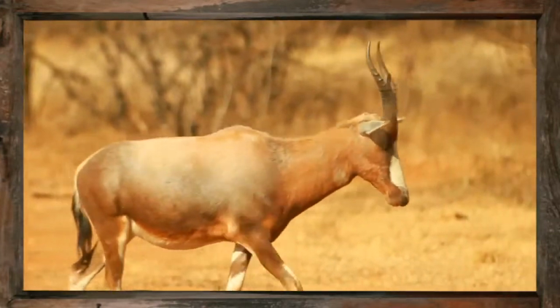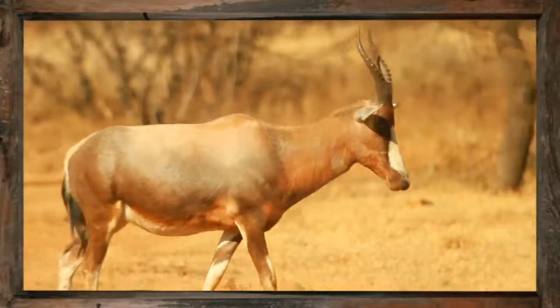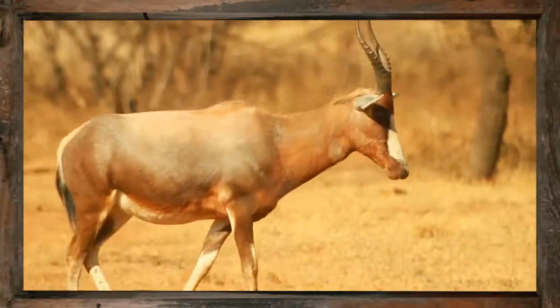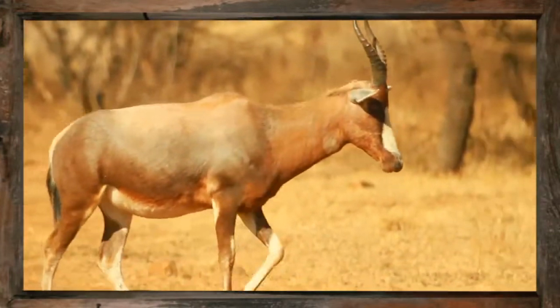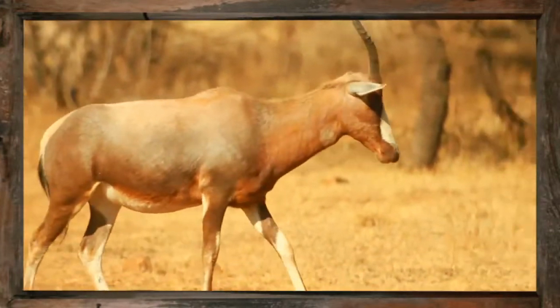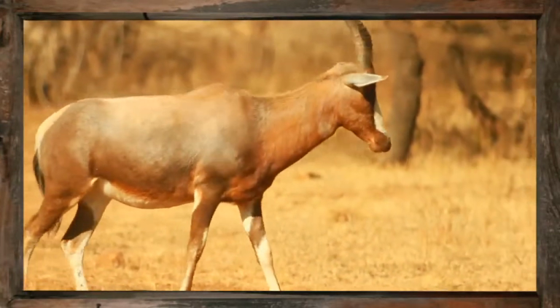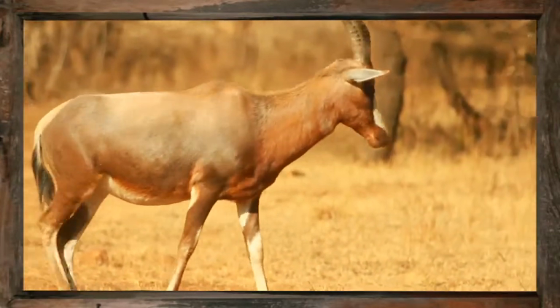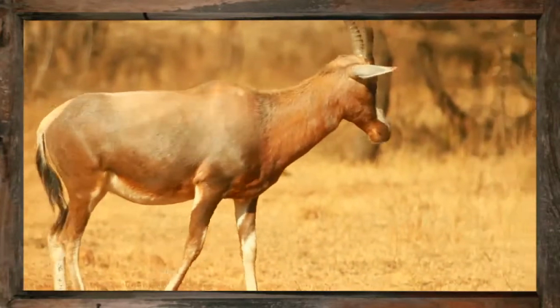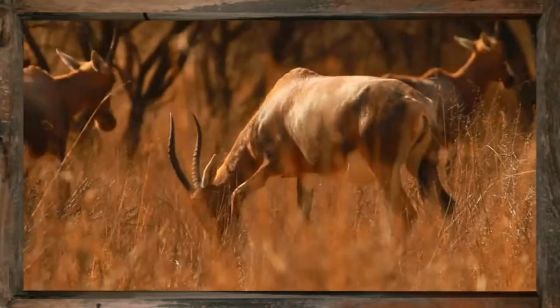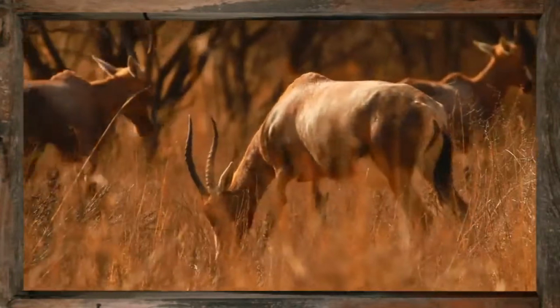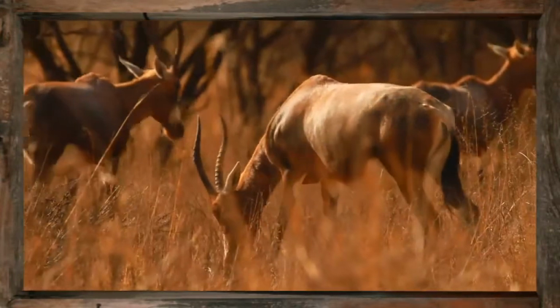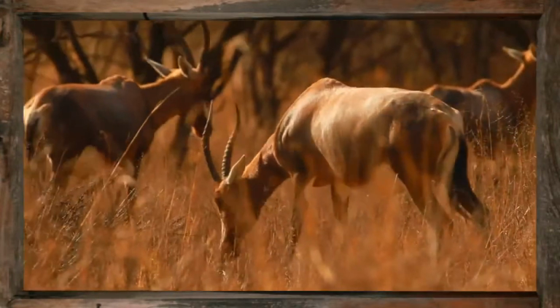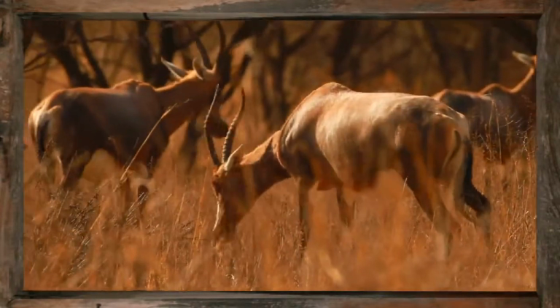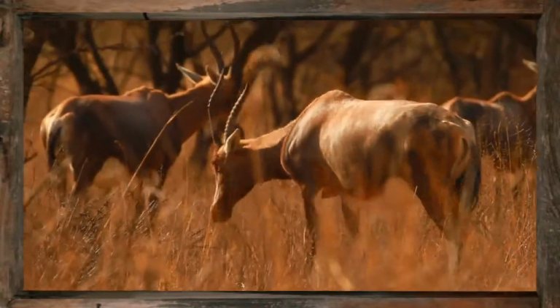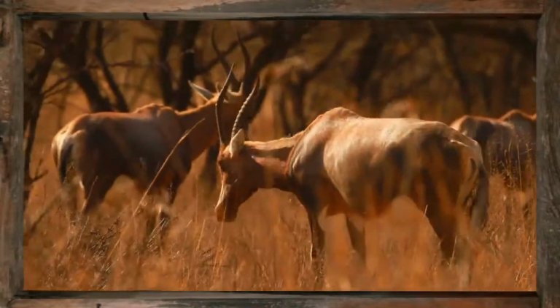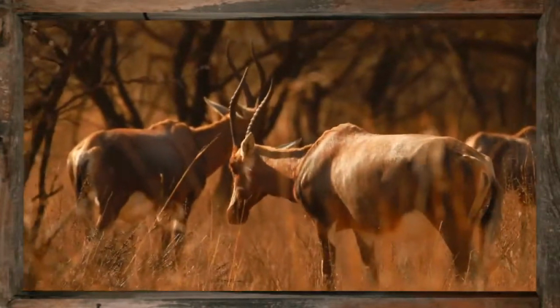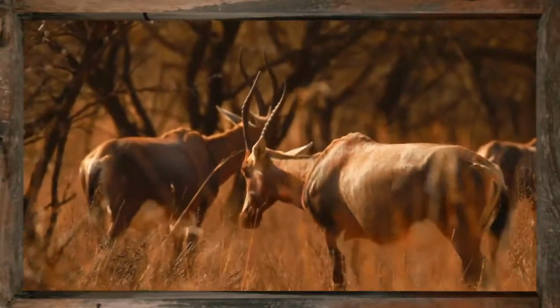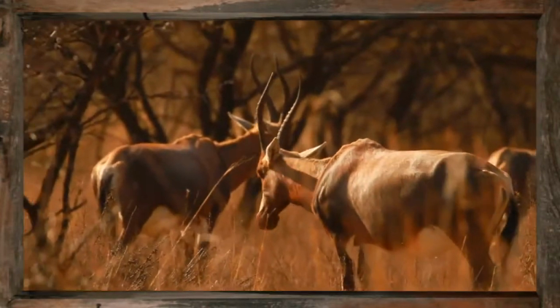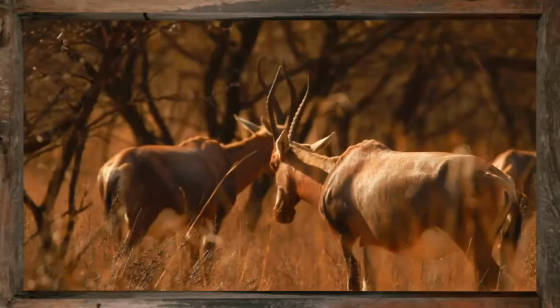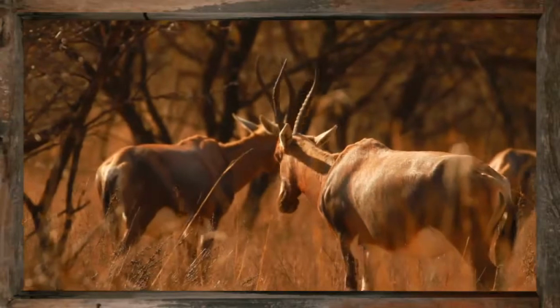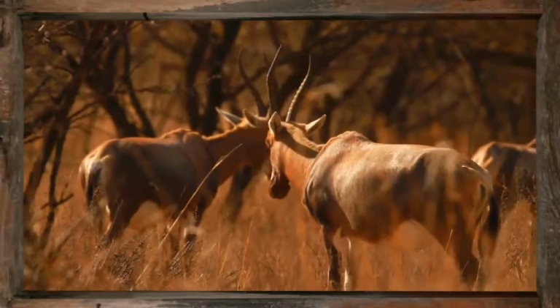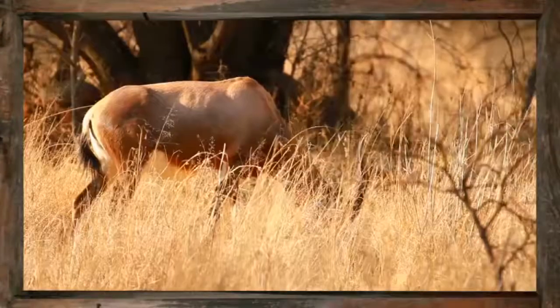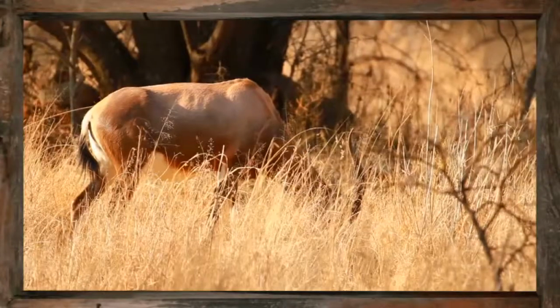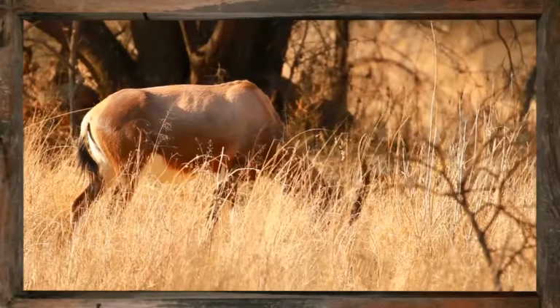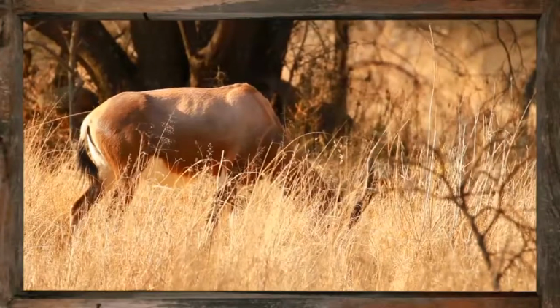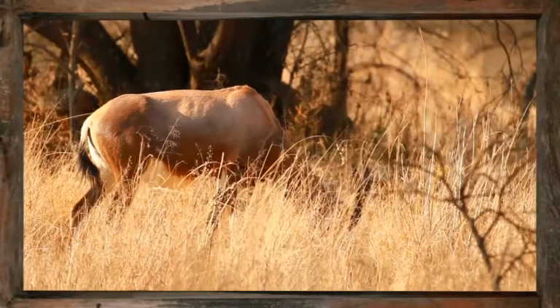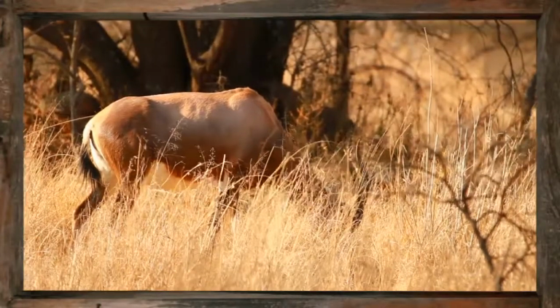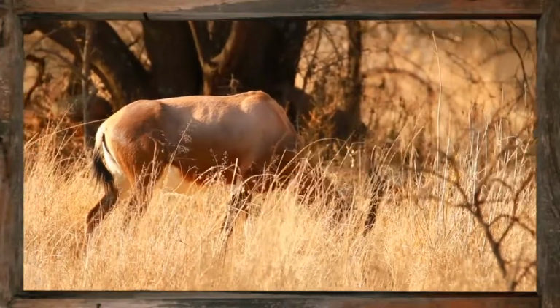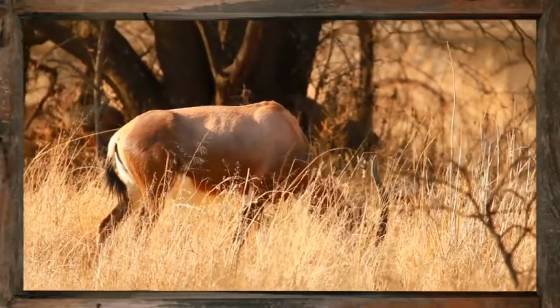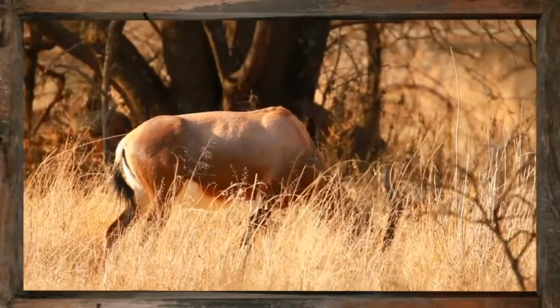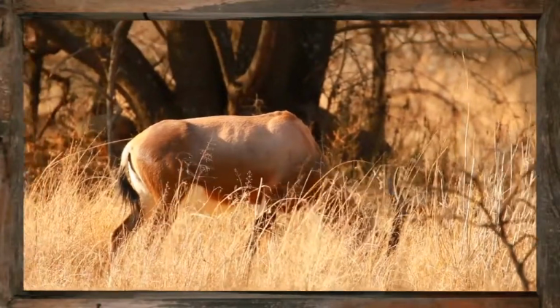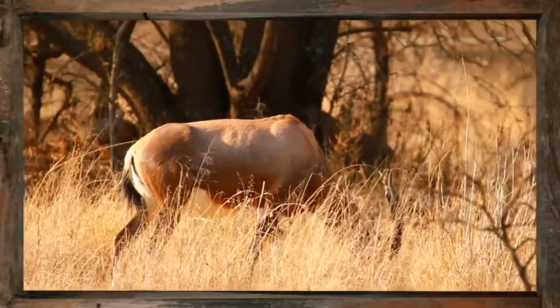The Blesbok enjoys grazing in the open grasslands typical of the Western Cape and Free State.